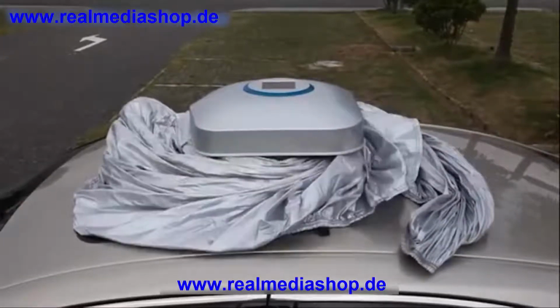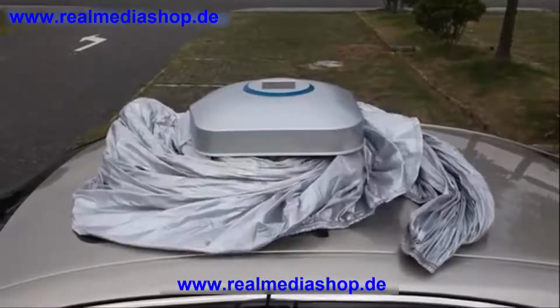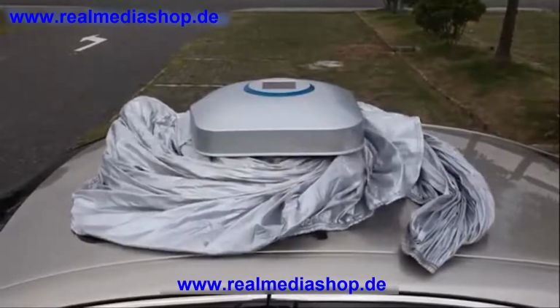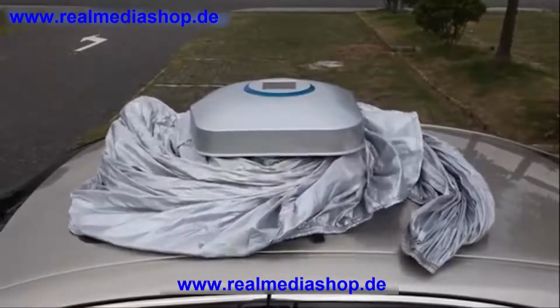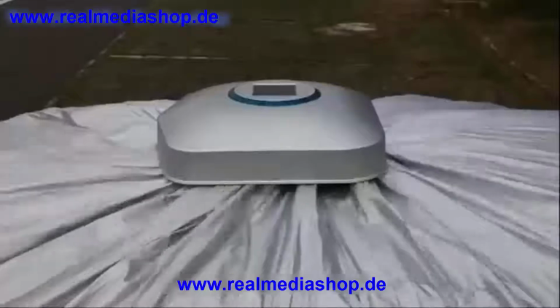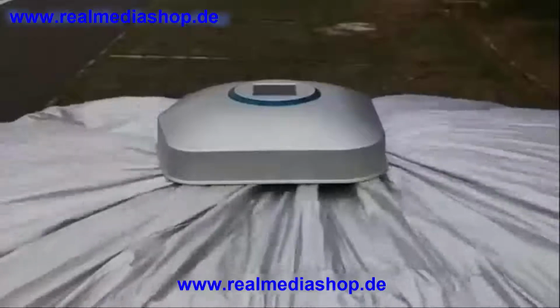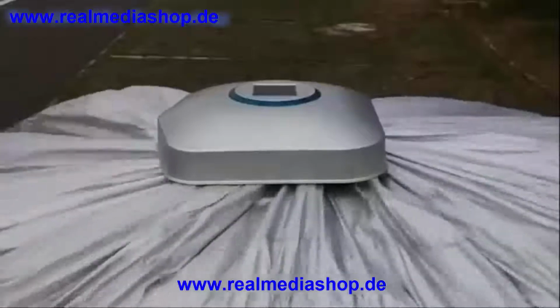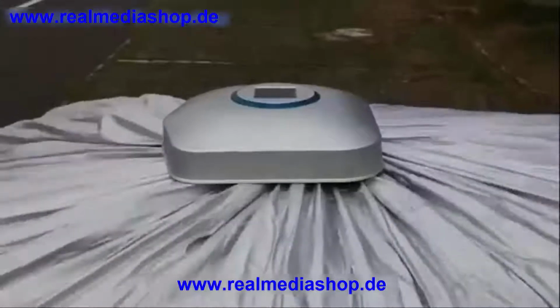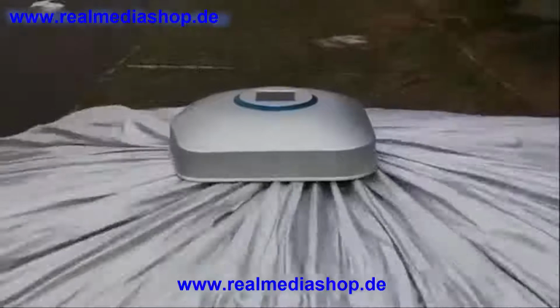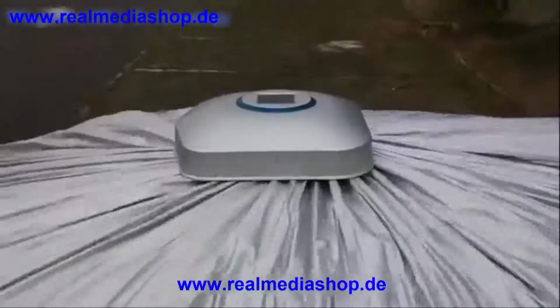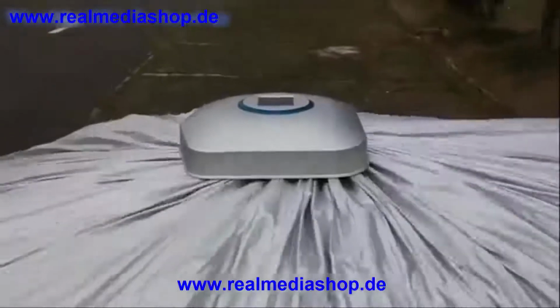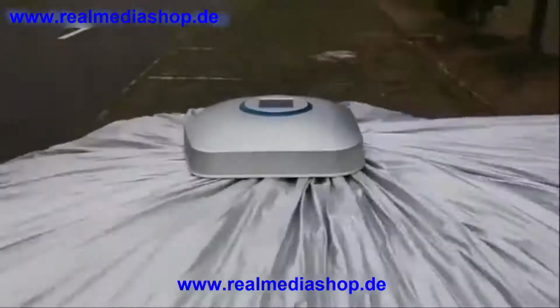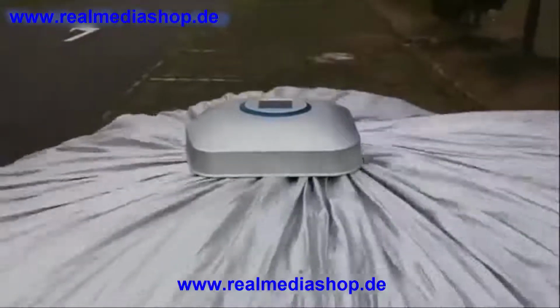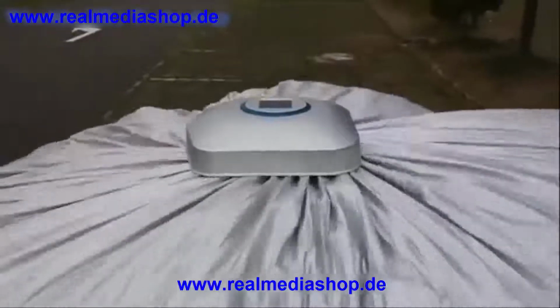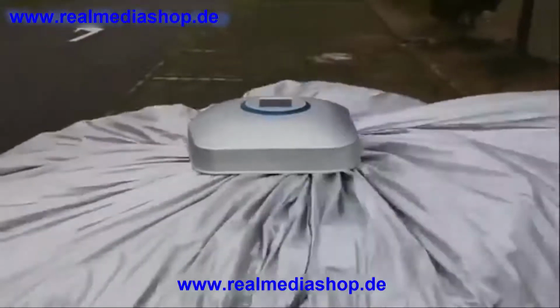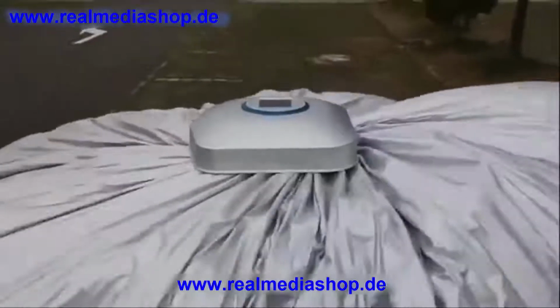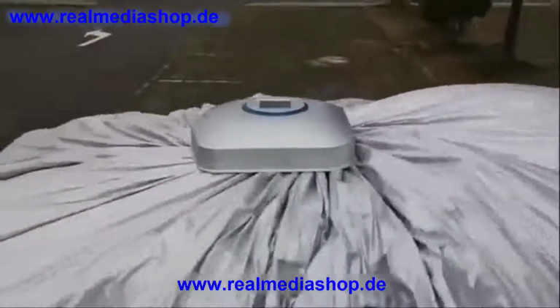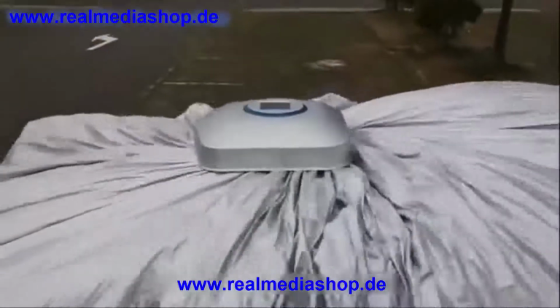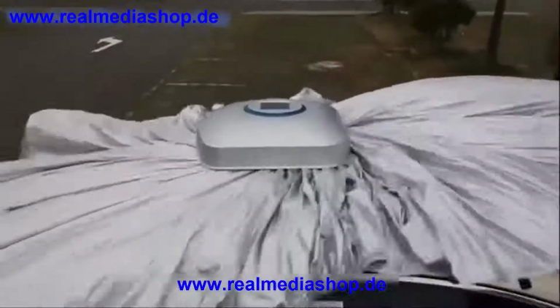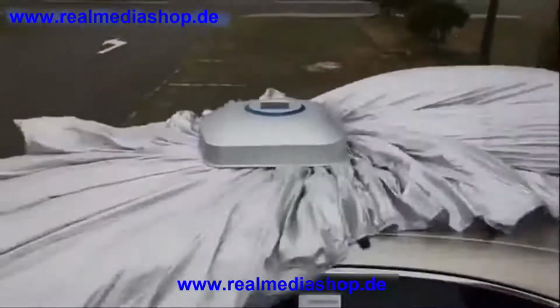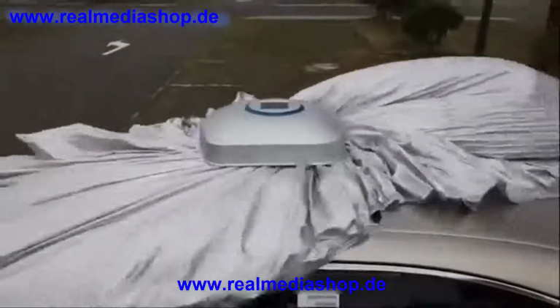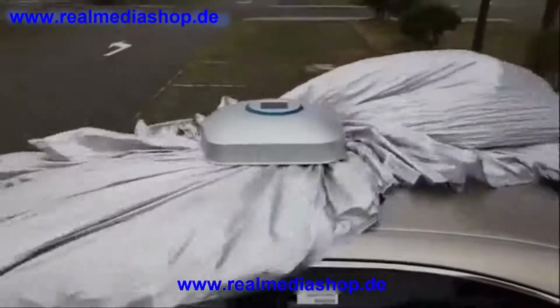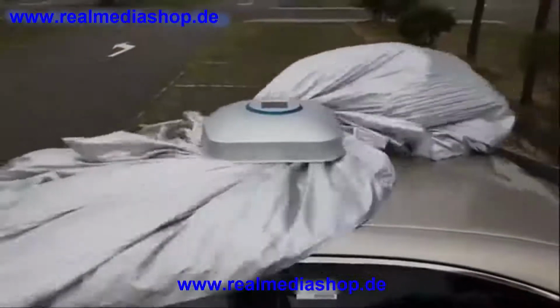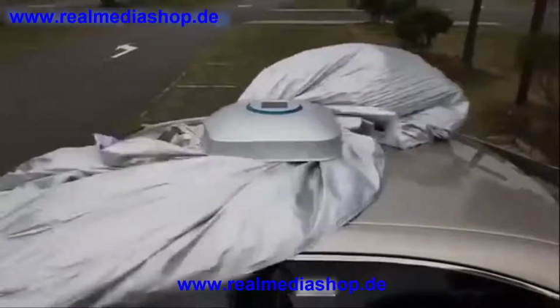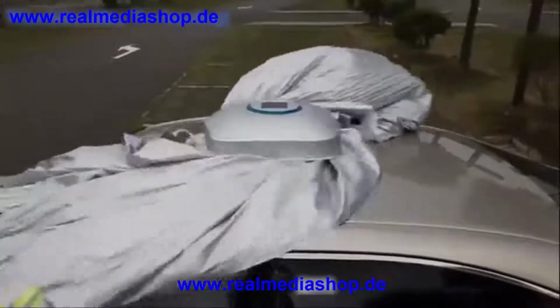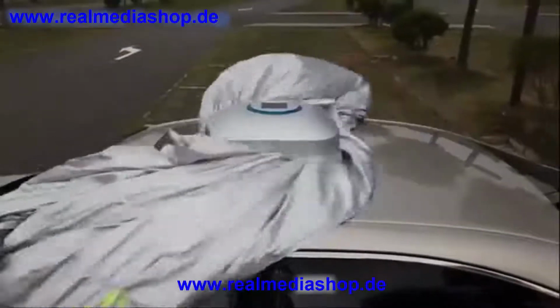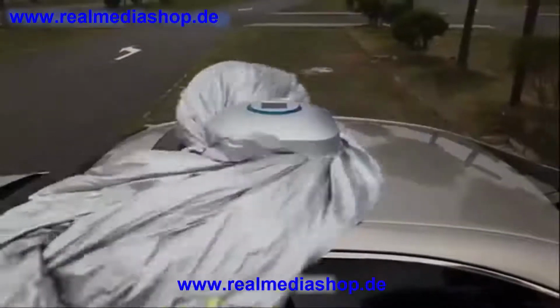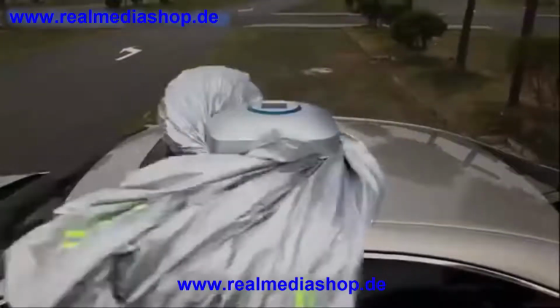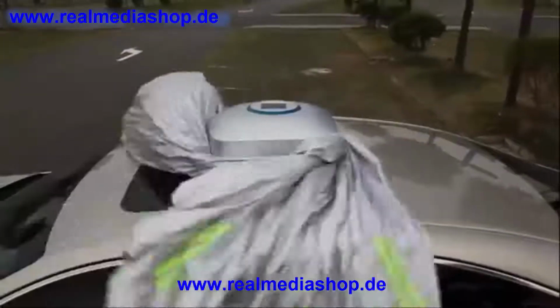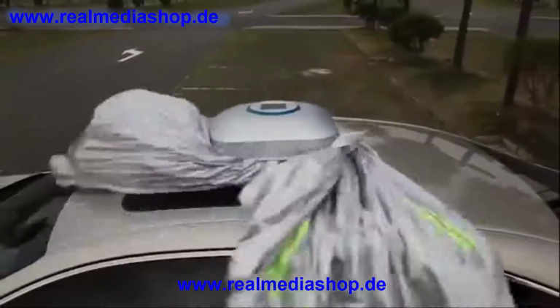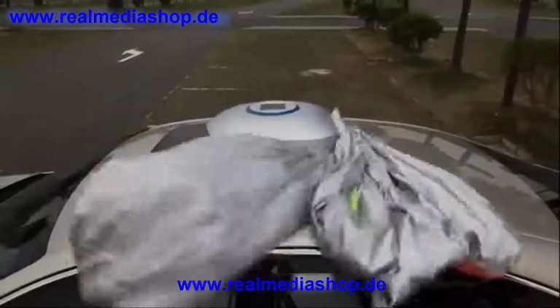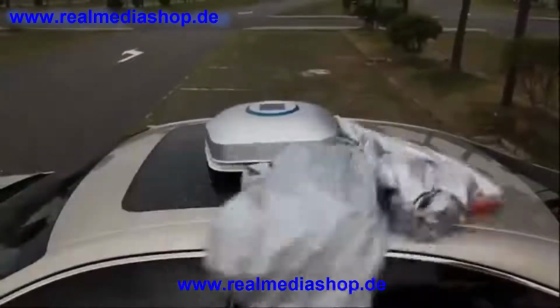Automatic car cover. Easy and fast to use. Let your car have a 5-star home.